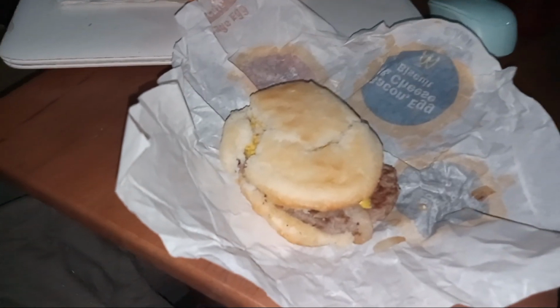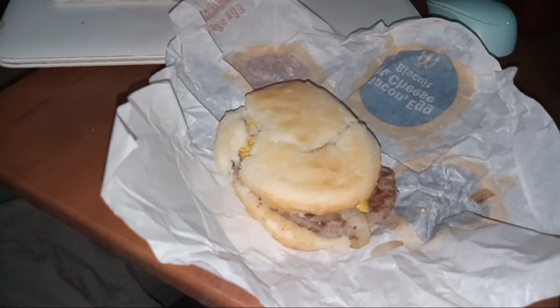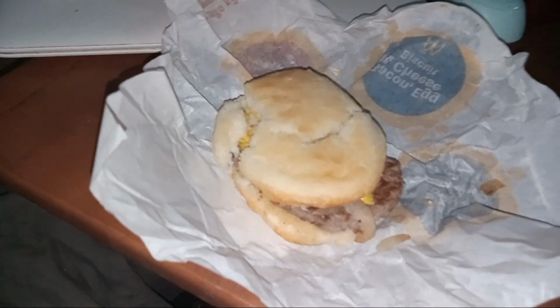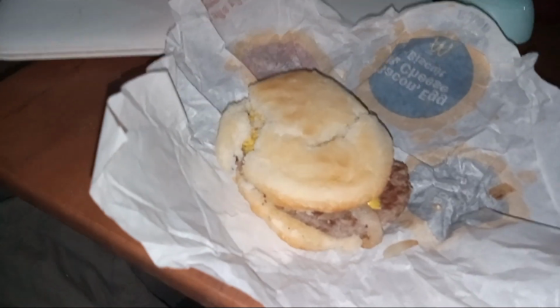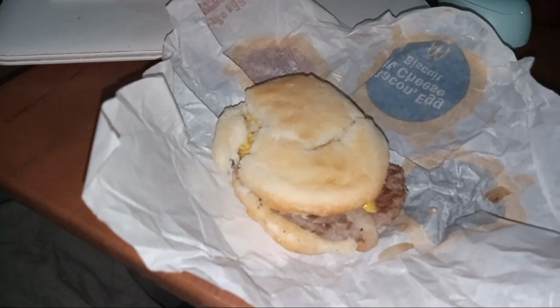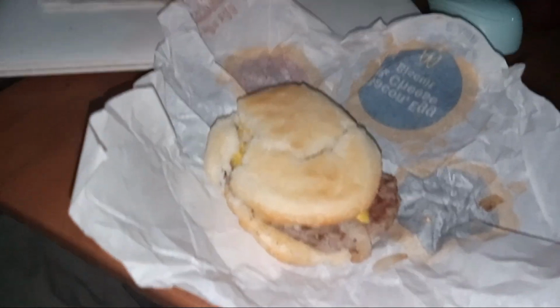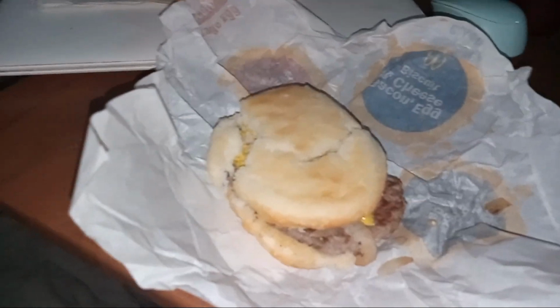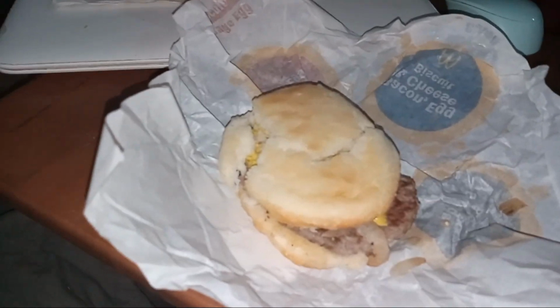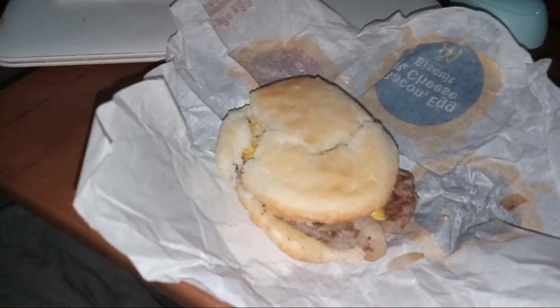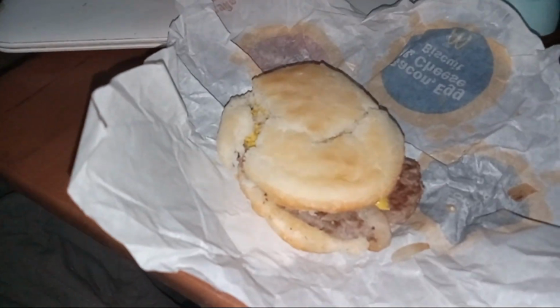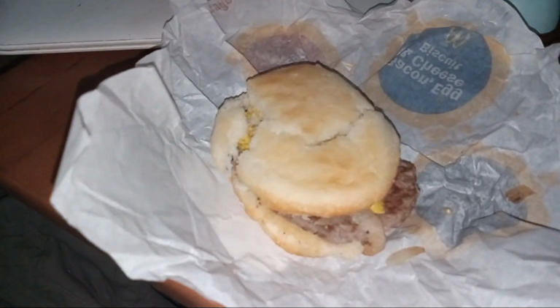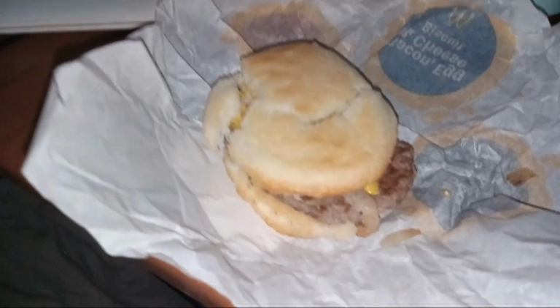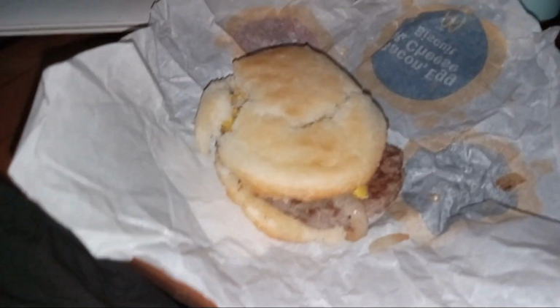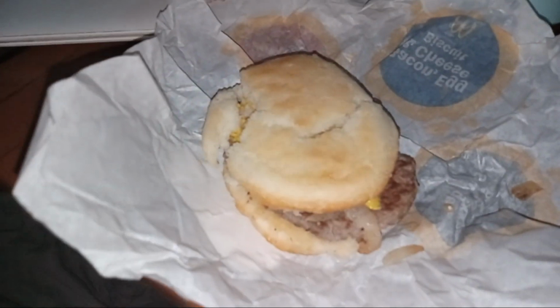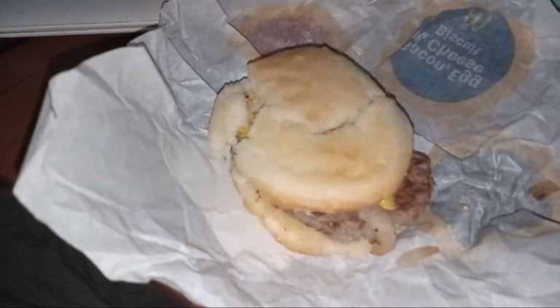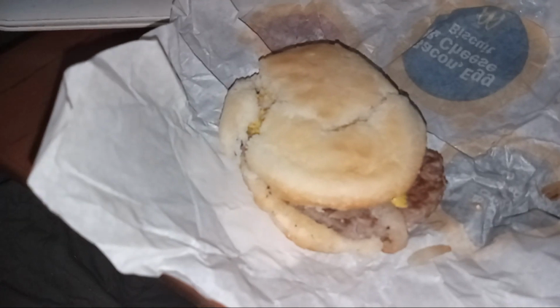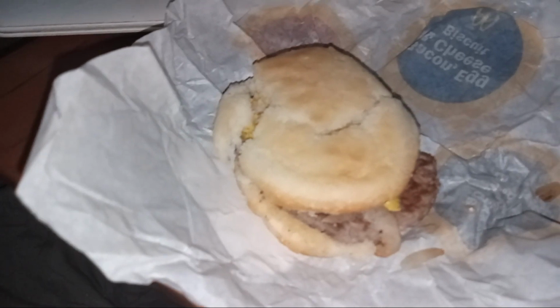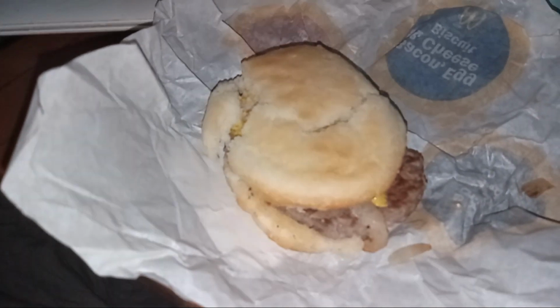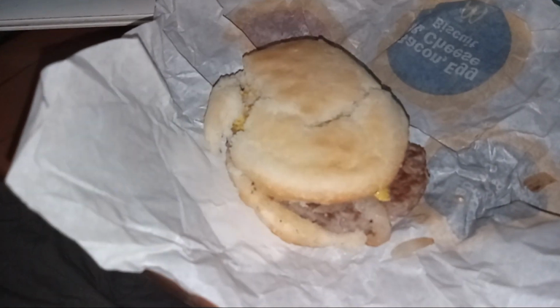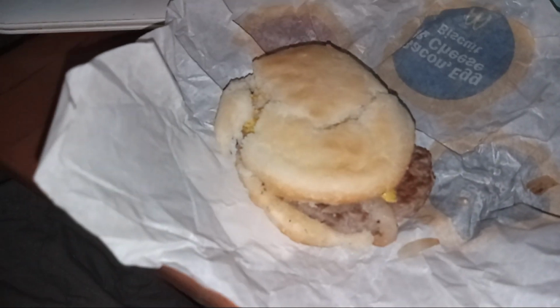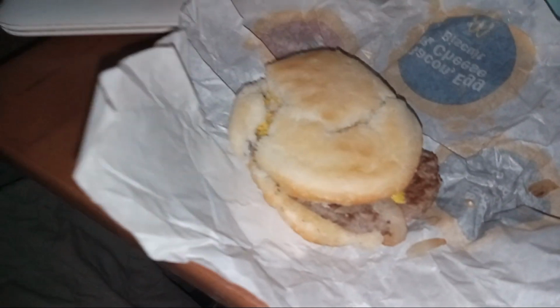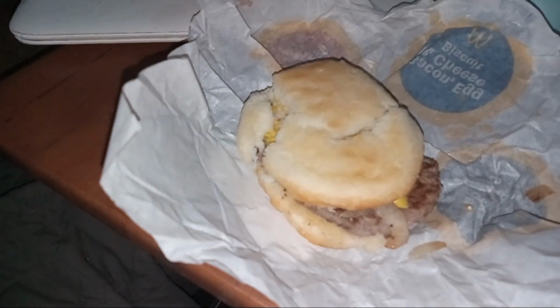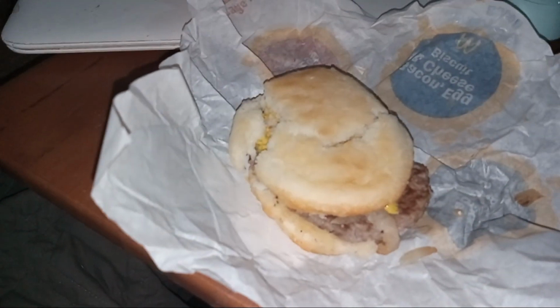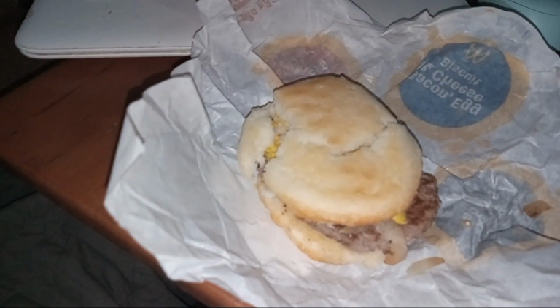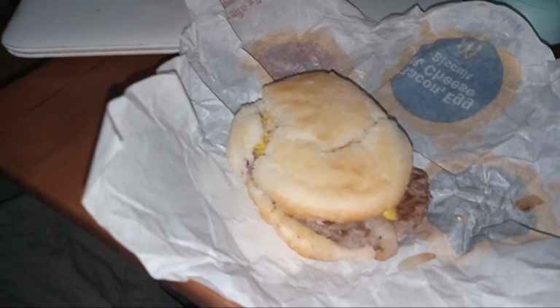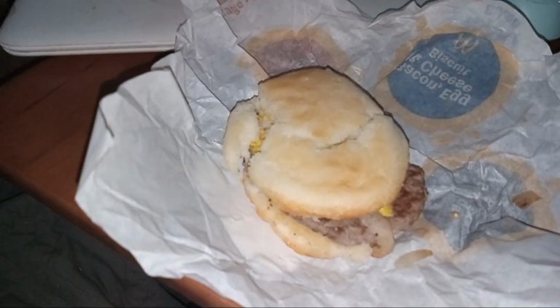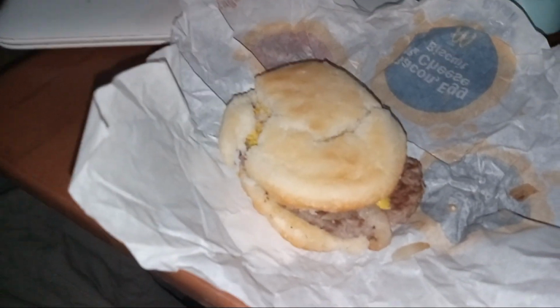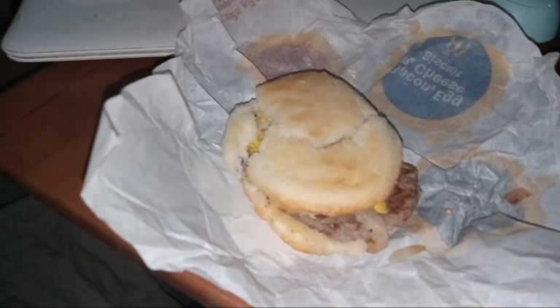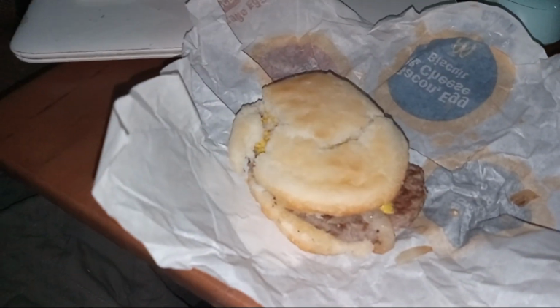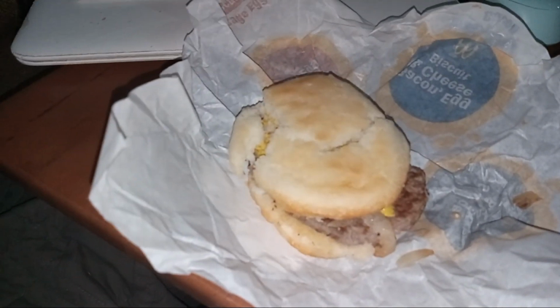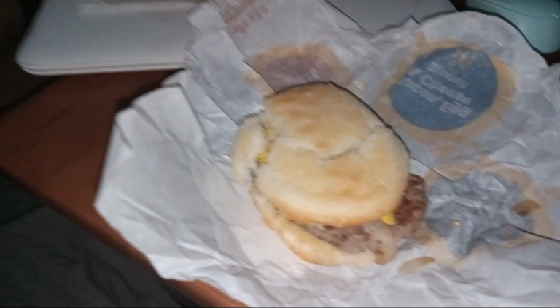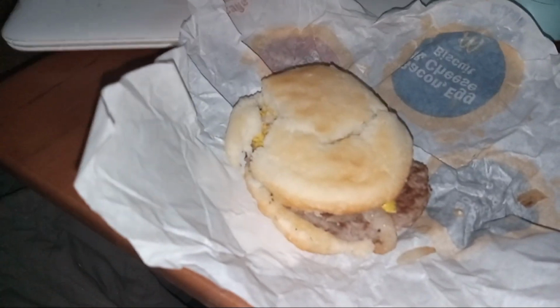What we have before us, ladies and gentlemen, is a steak sandwich from McDonald's. It's a steak, kind of like a steak biscuit.